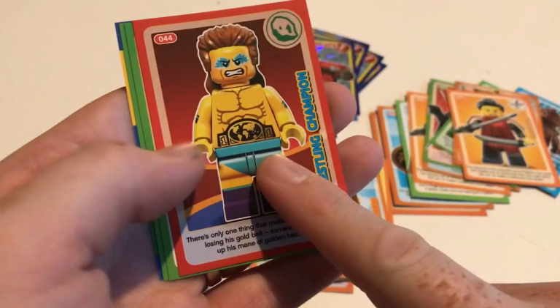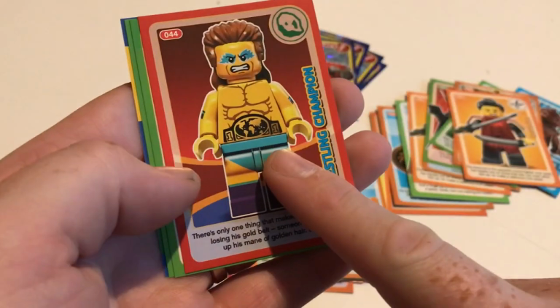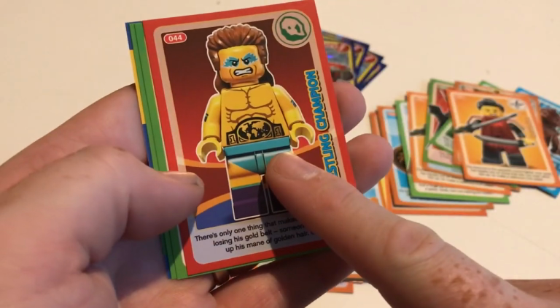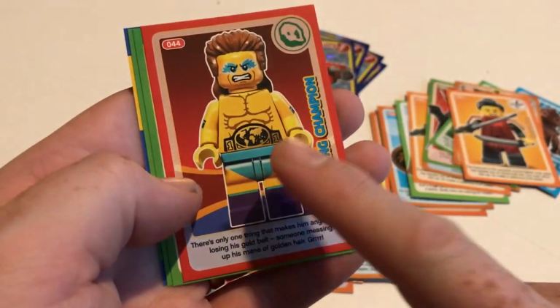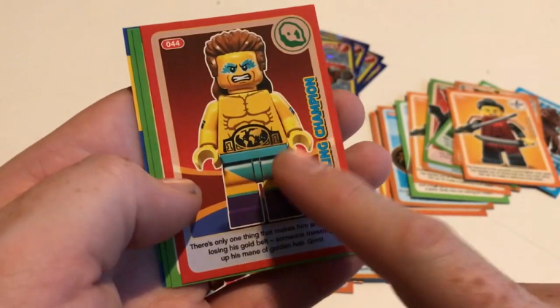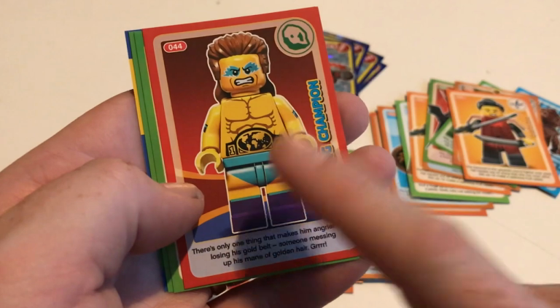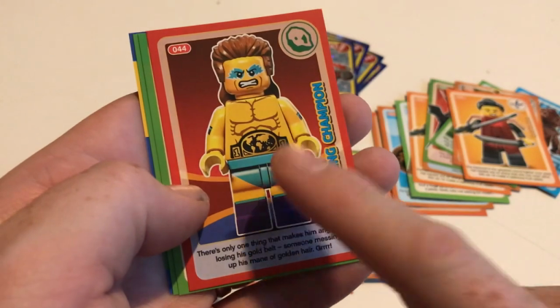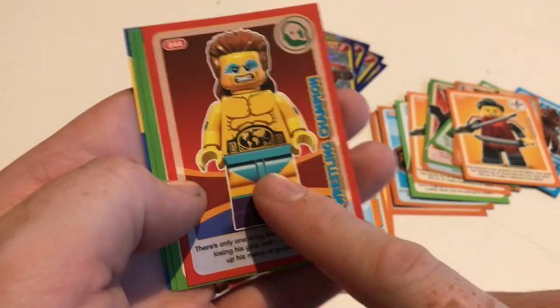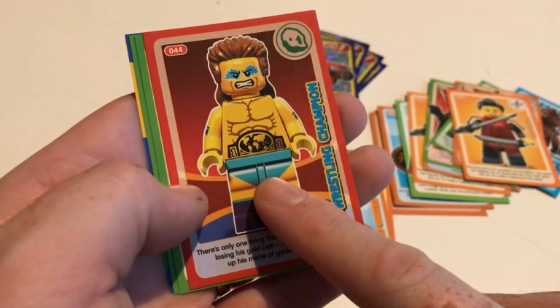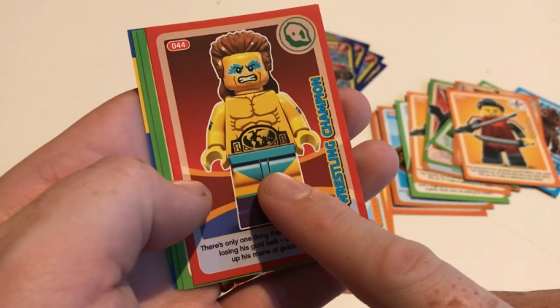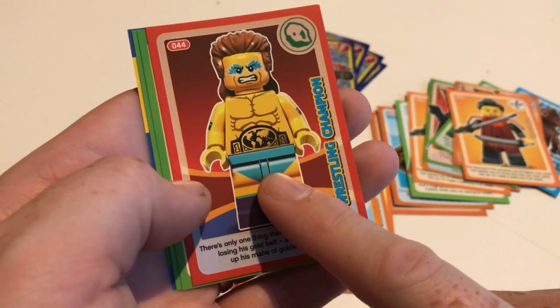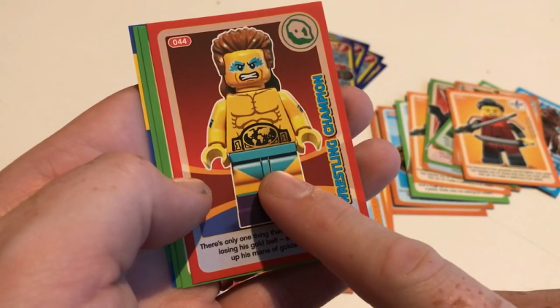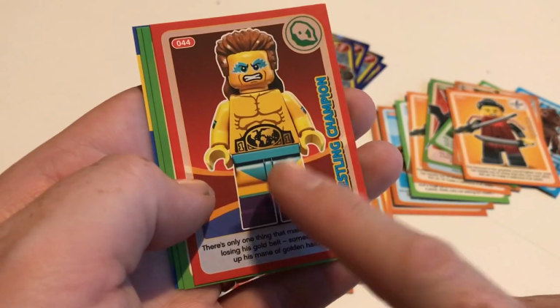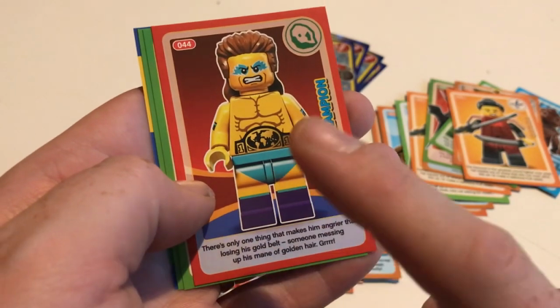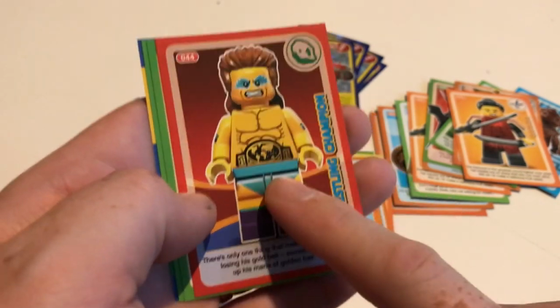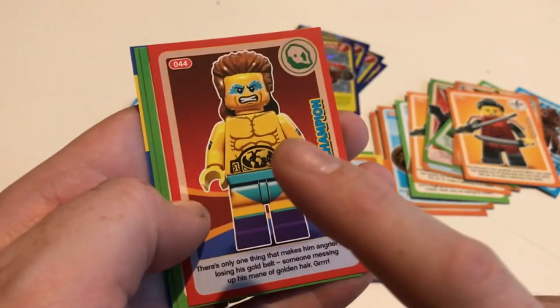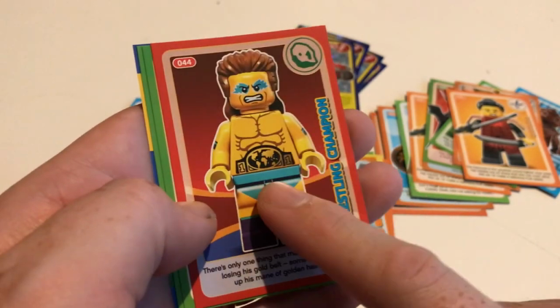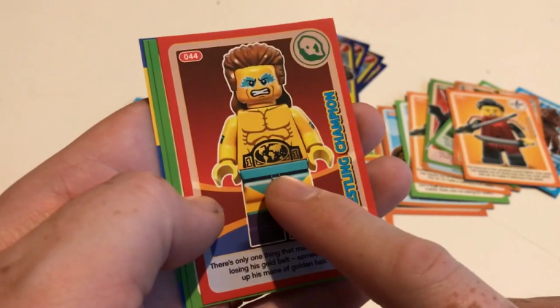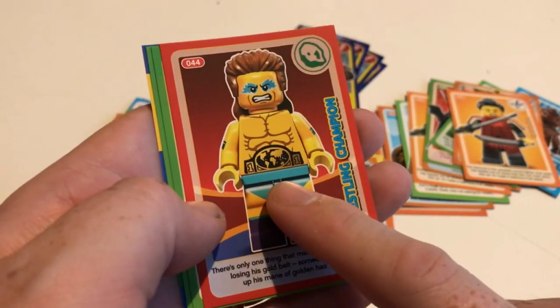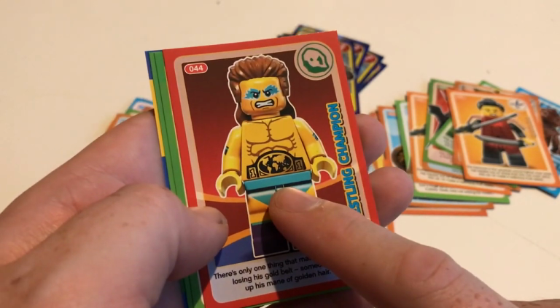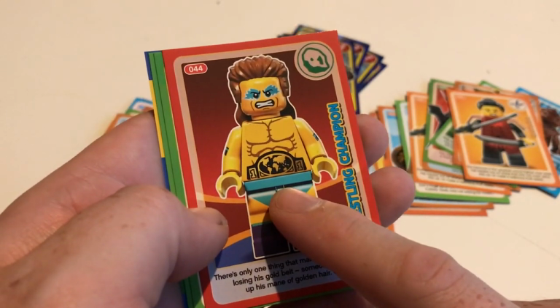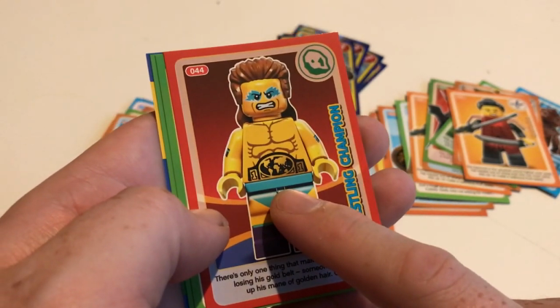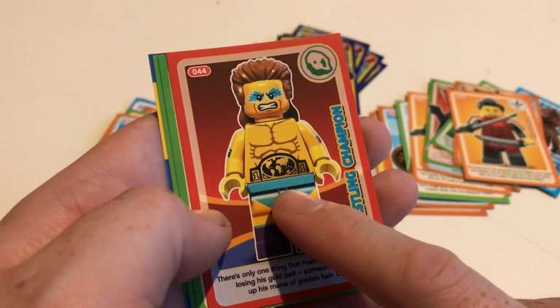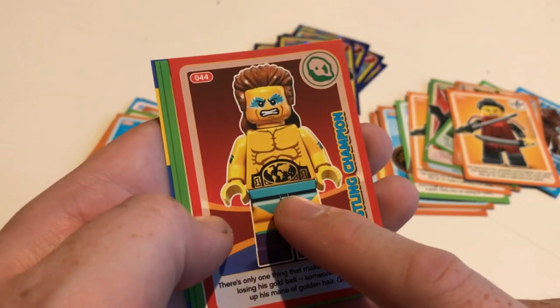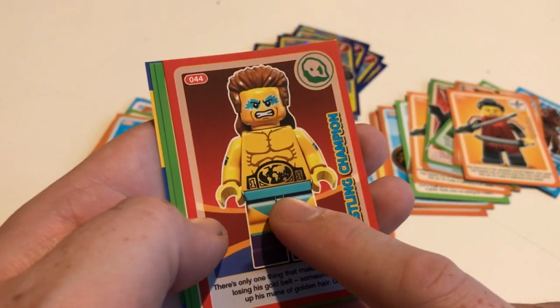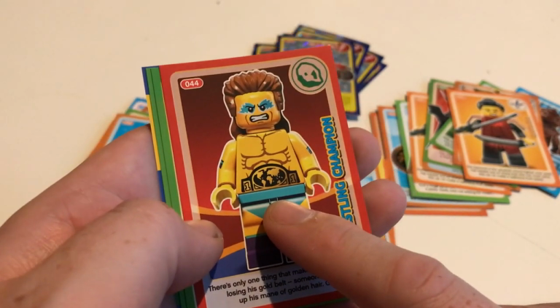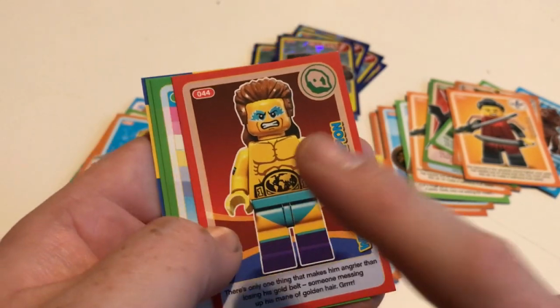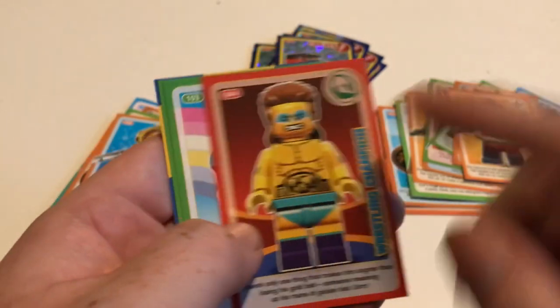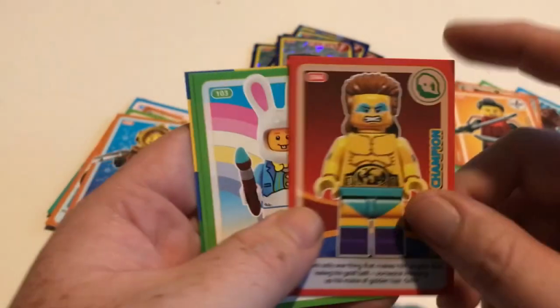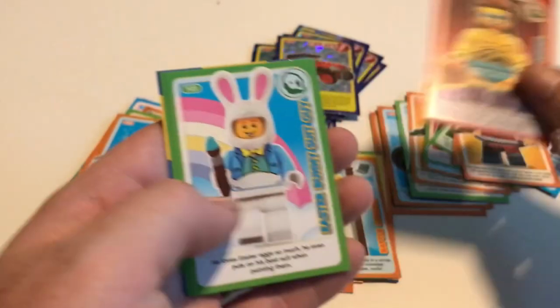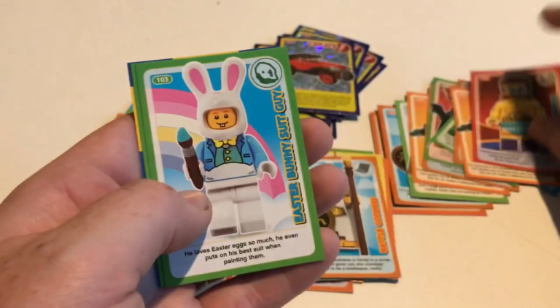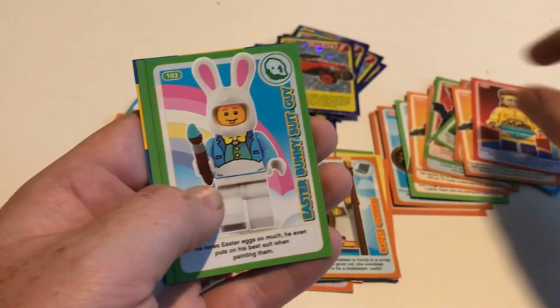Now I'm sure he was in the last one — no, he can't have been because he's in one of the recent series: The Wrestler.